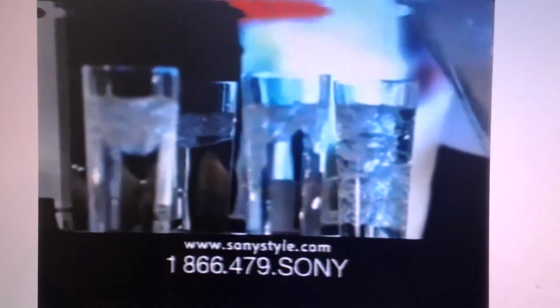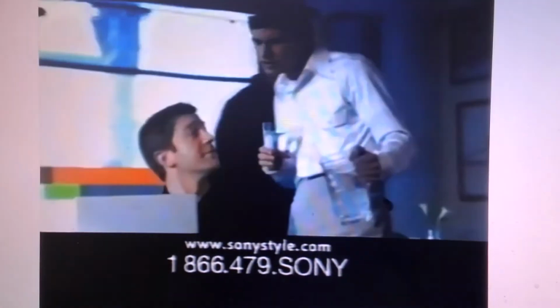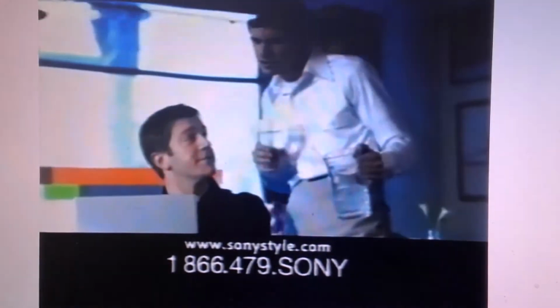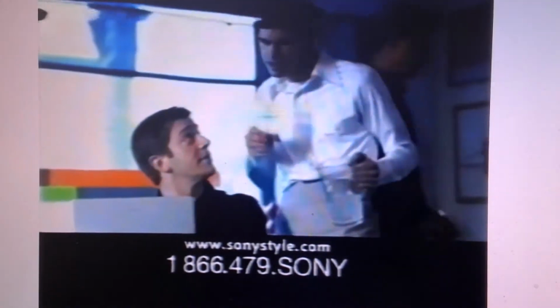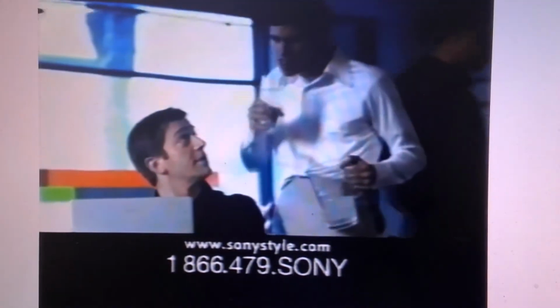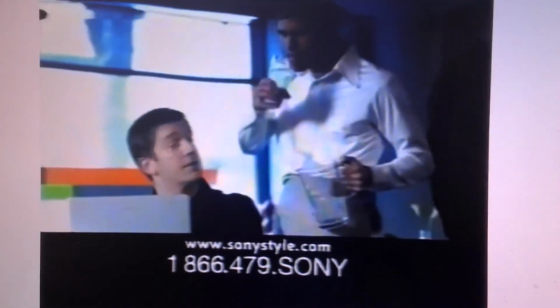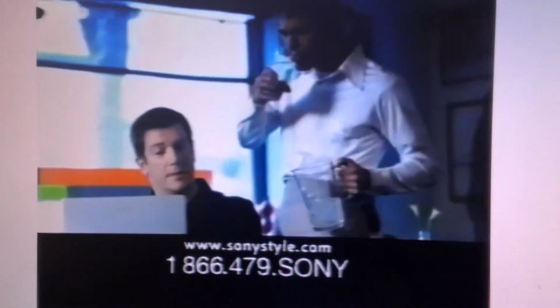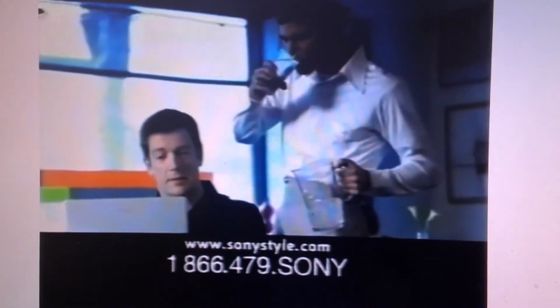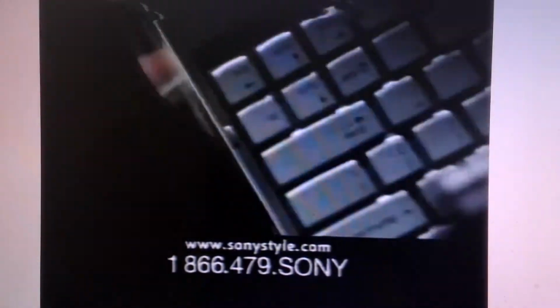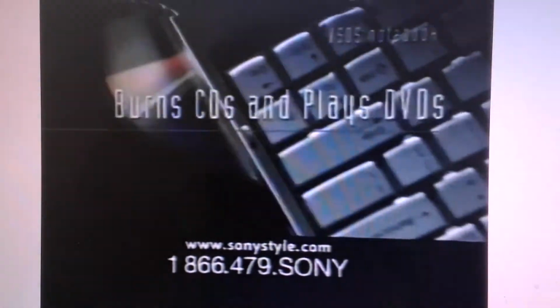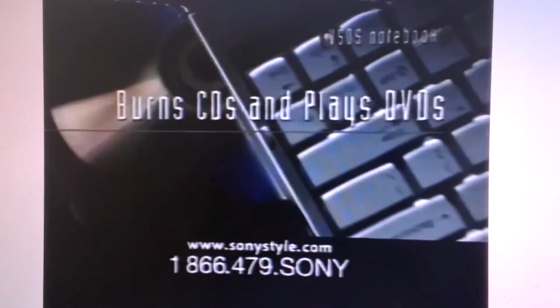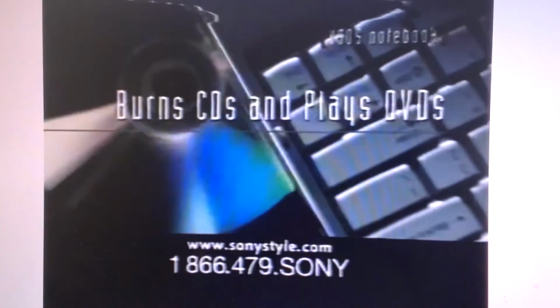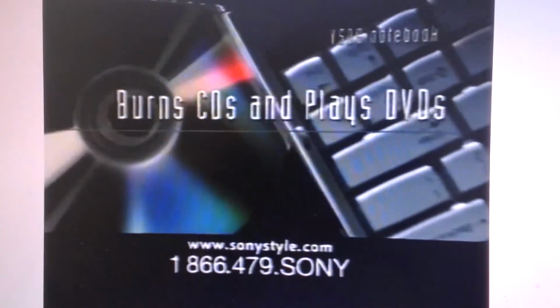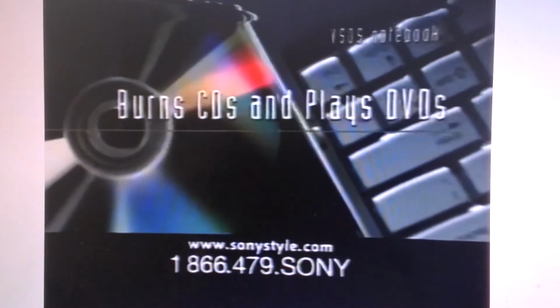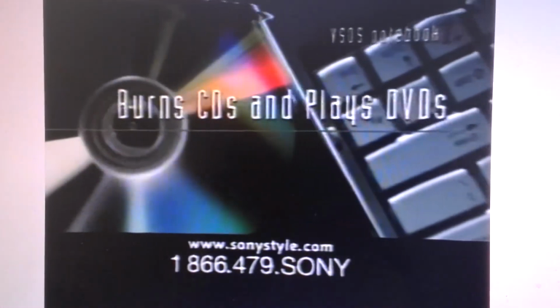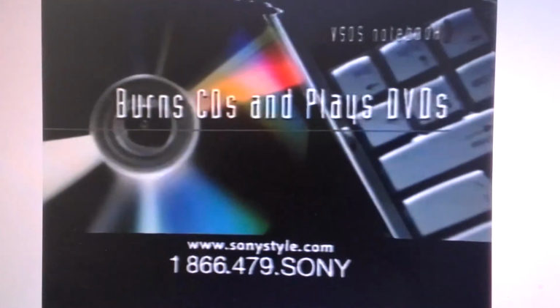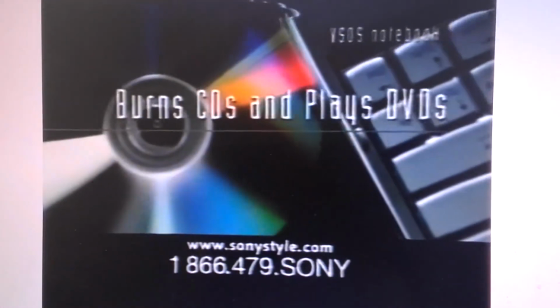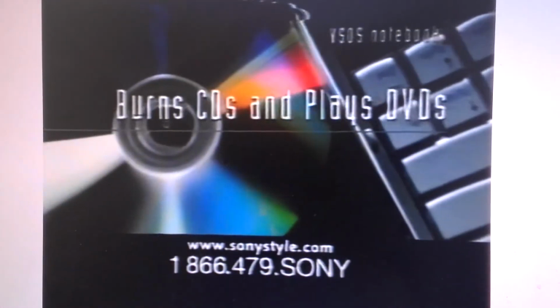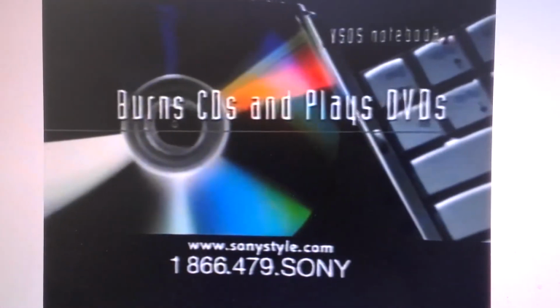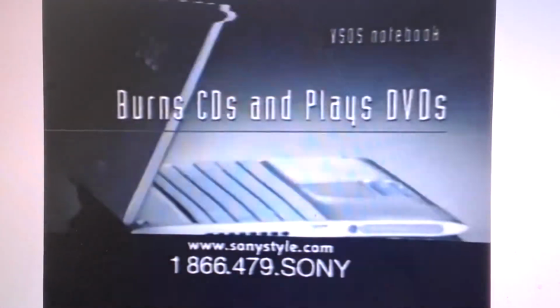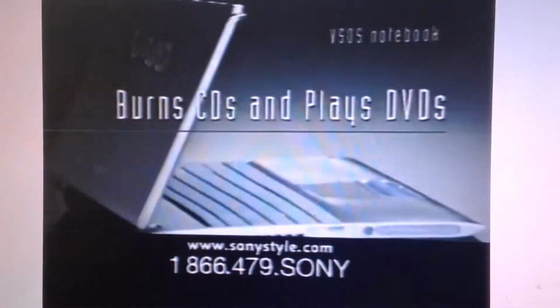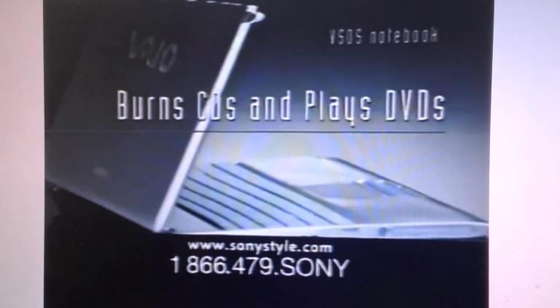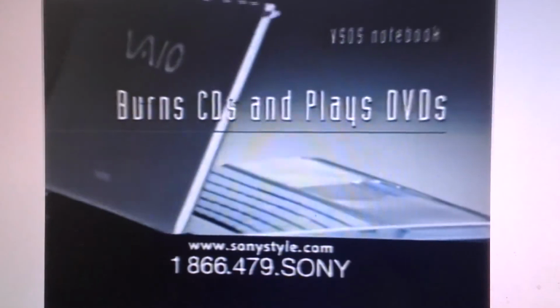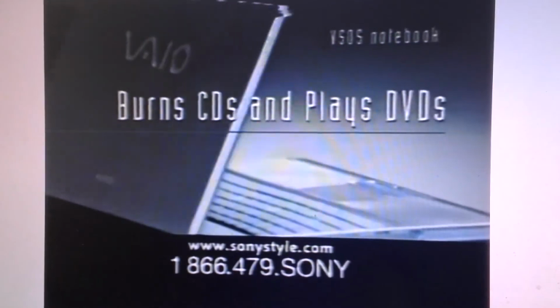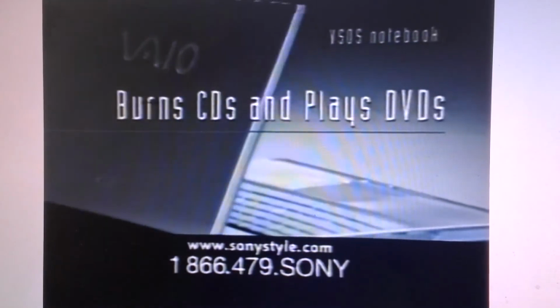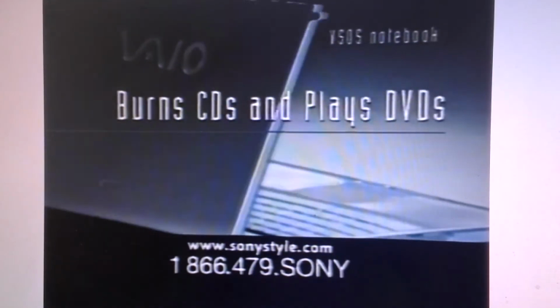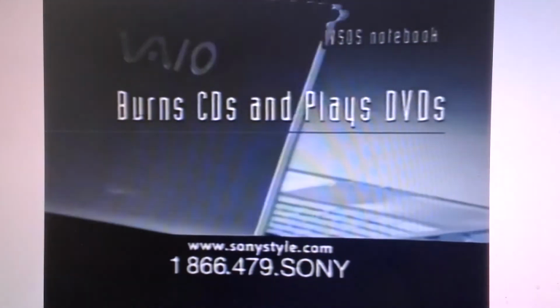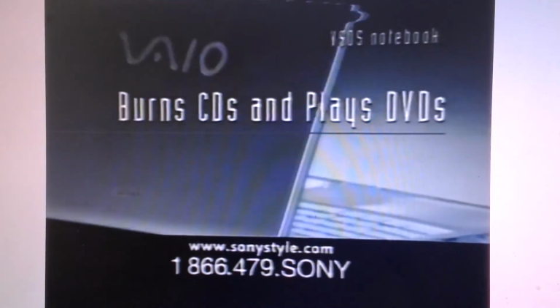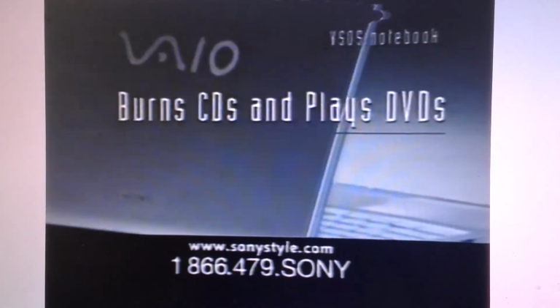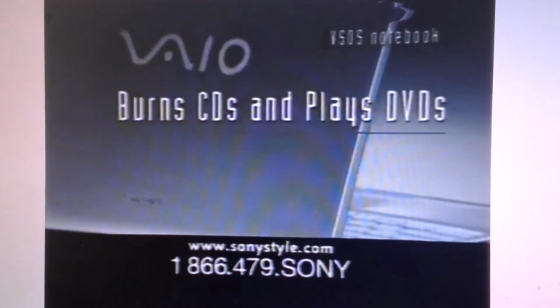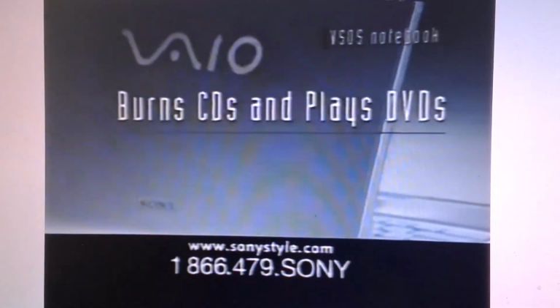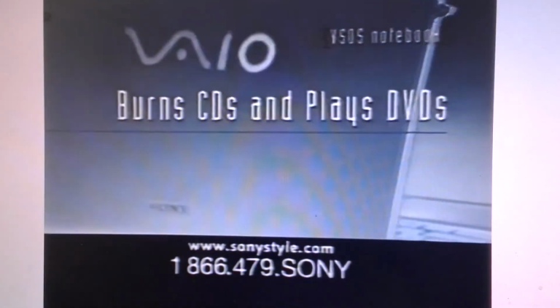Wireless freedom to work from anywhere. Burn CDs, watch DVDs, whatever you're into. Sony can help you get more out of it.